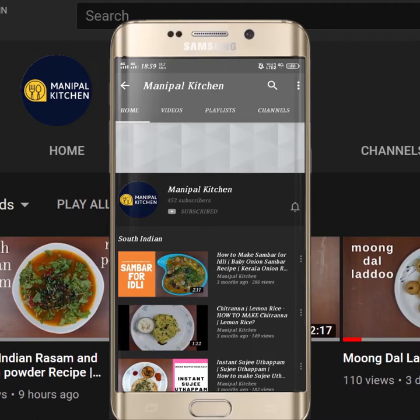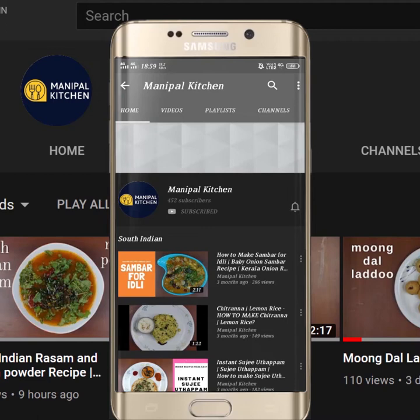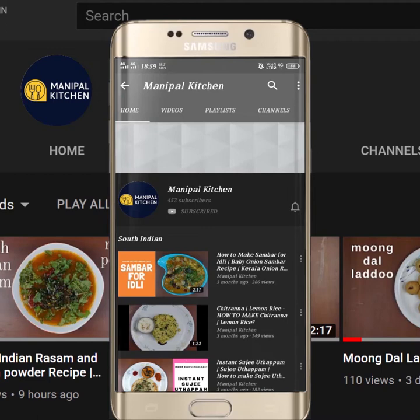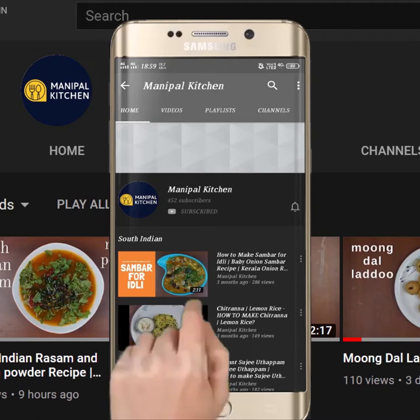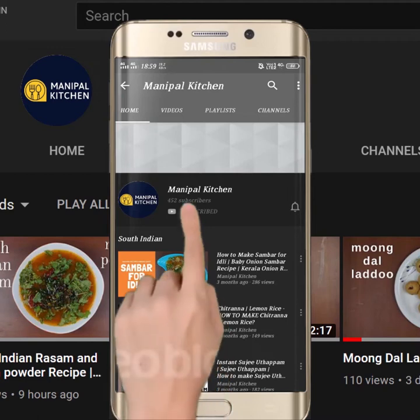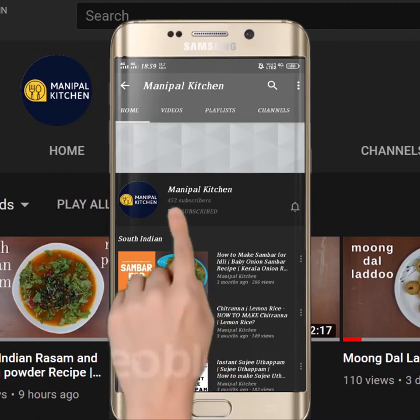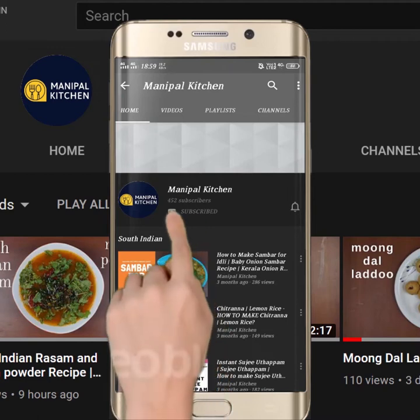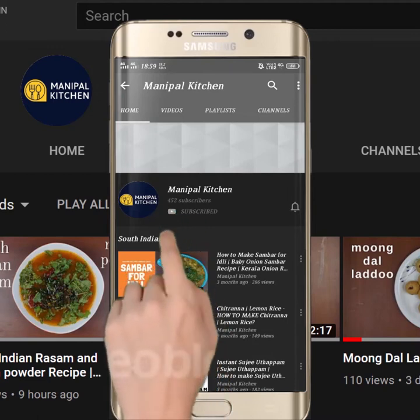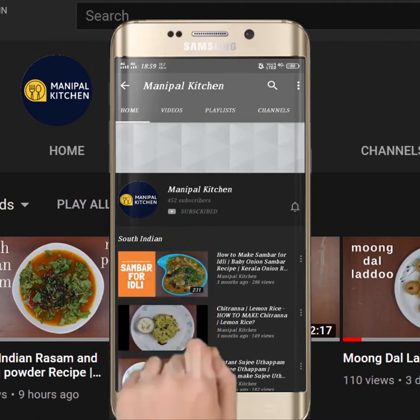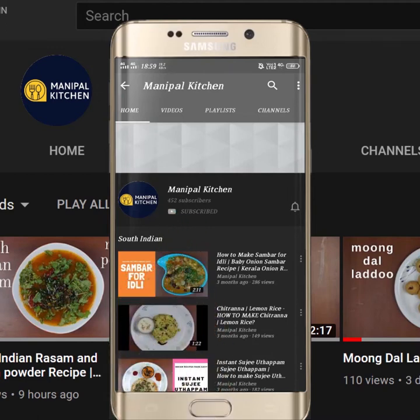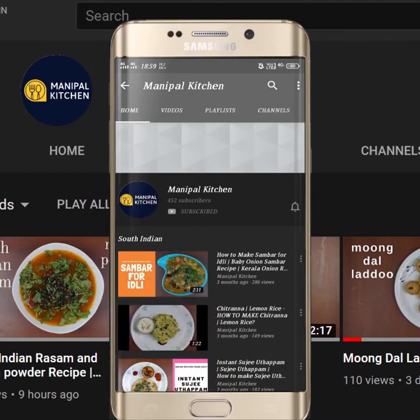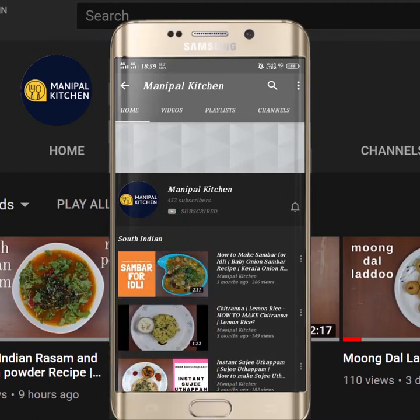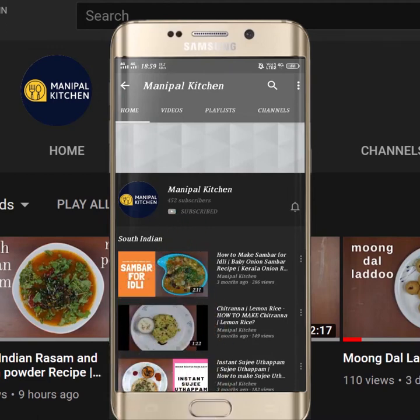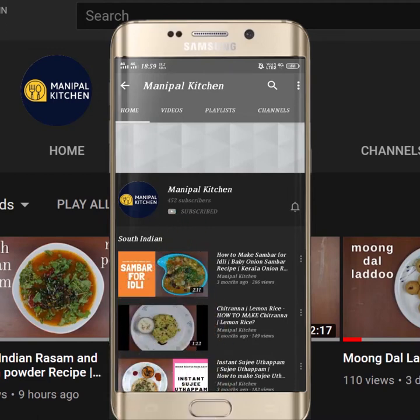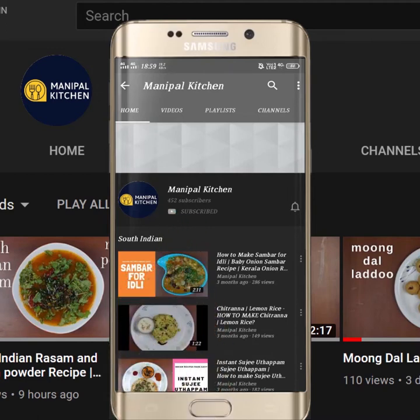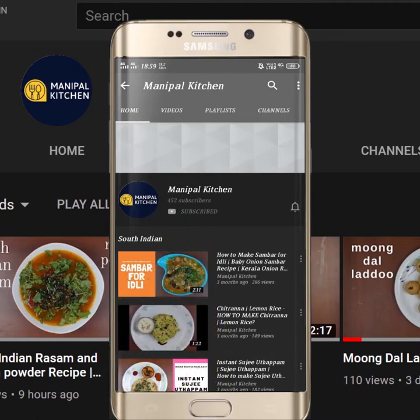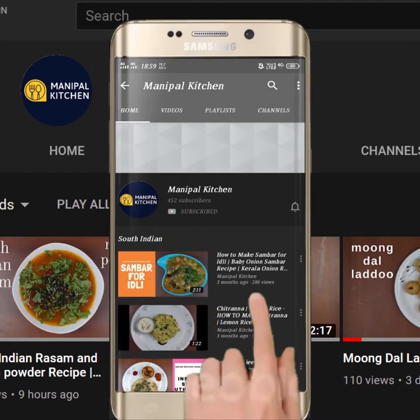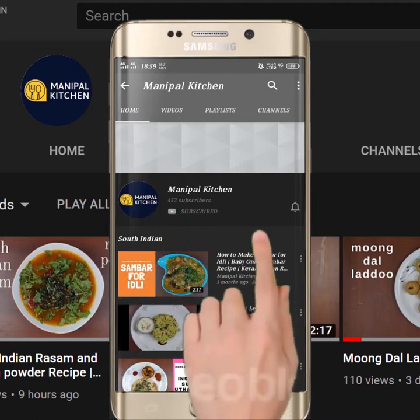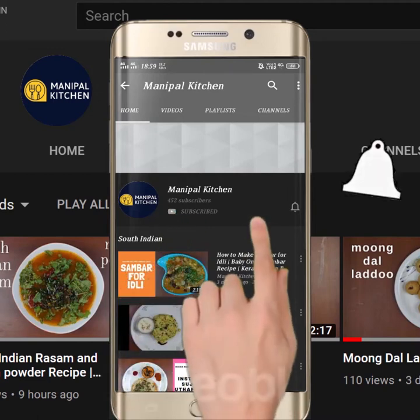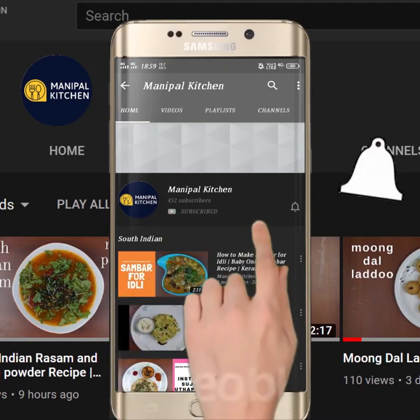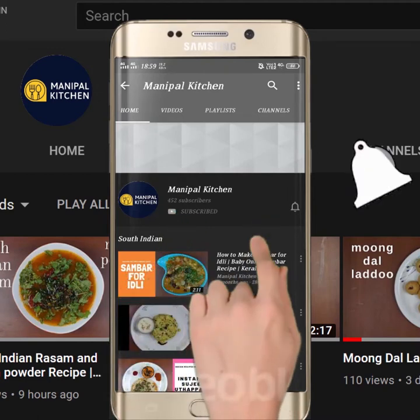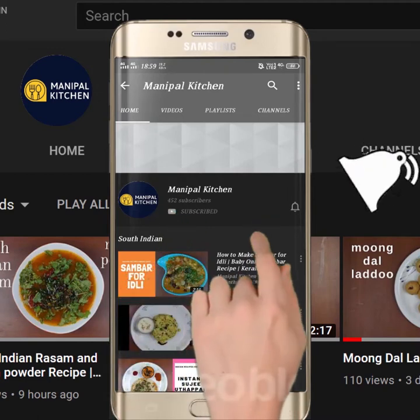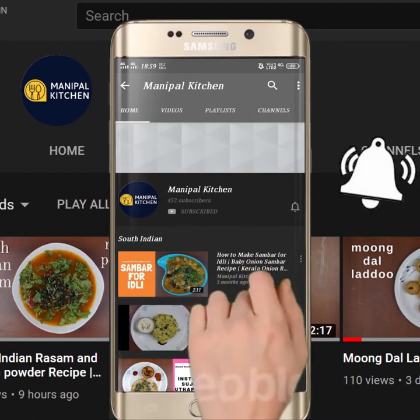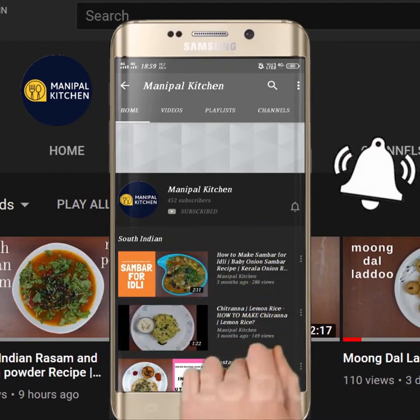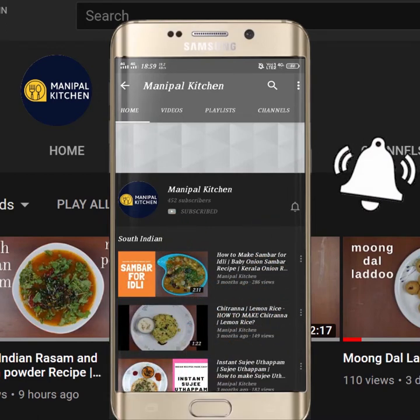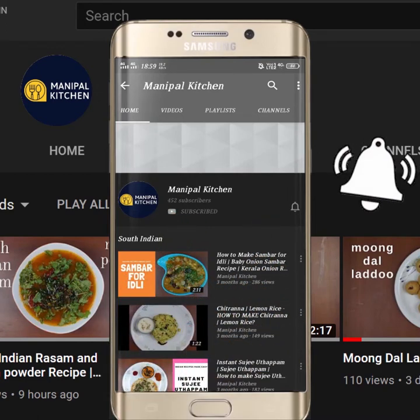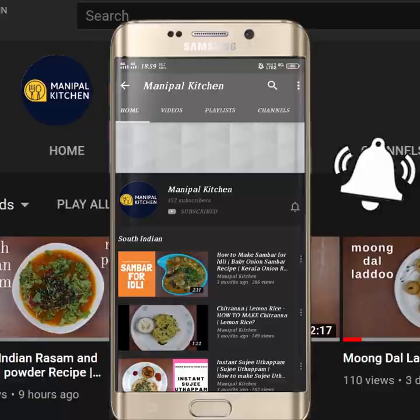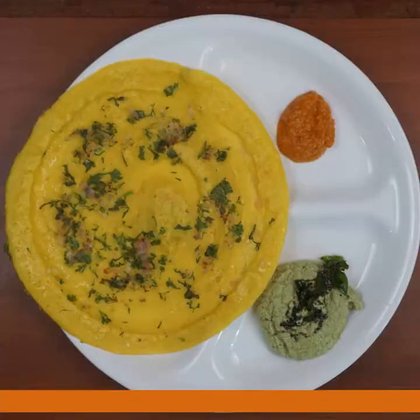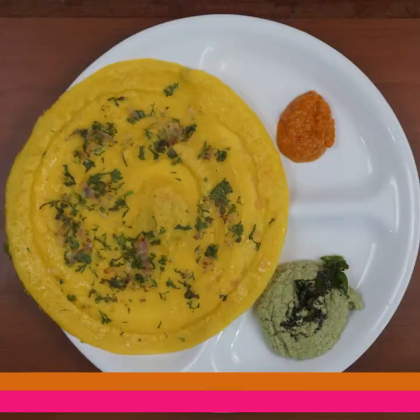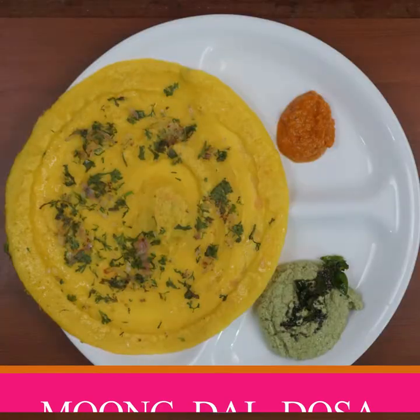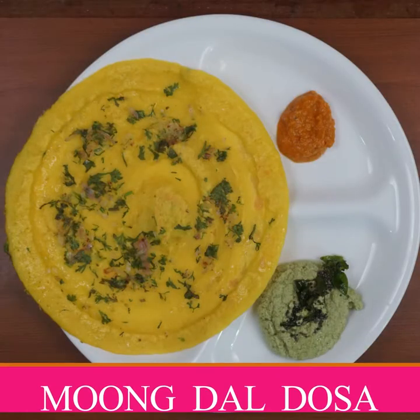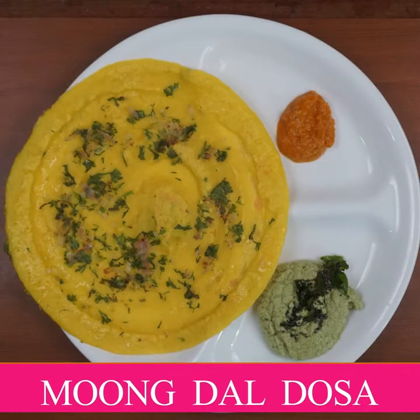Subscribe now and press the bell icon, never miss an update! Hi friends, welcome to Manipal.